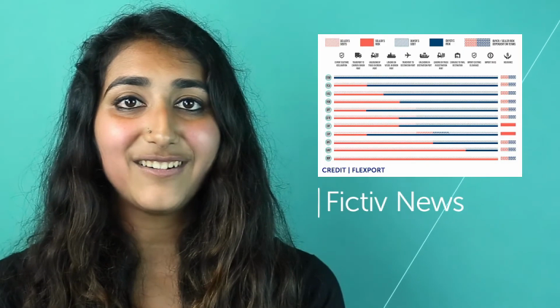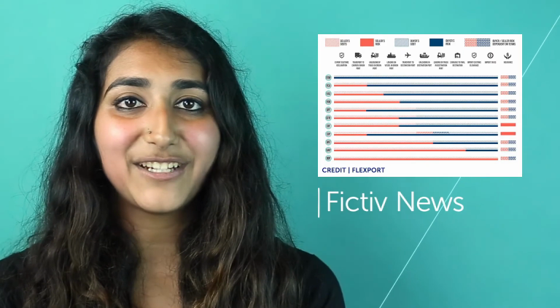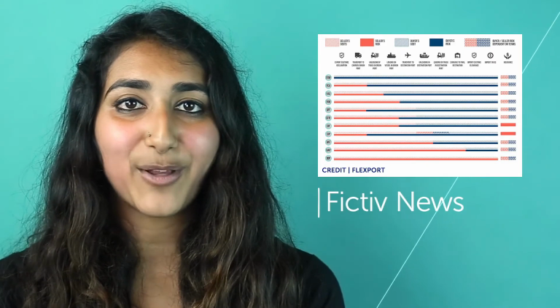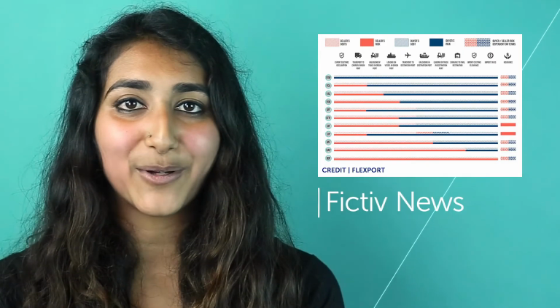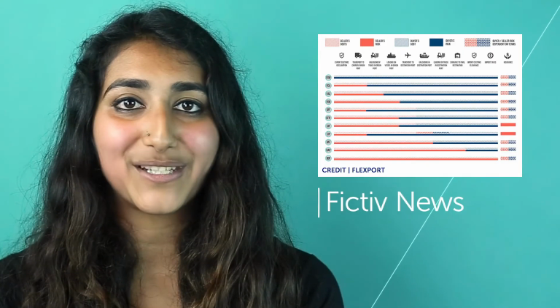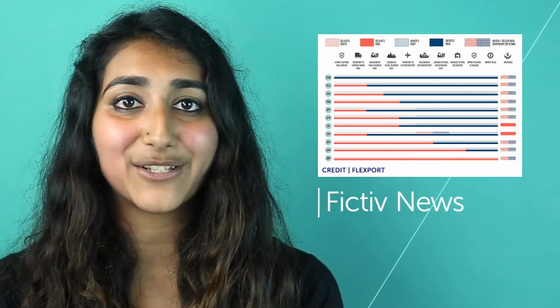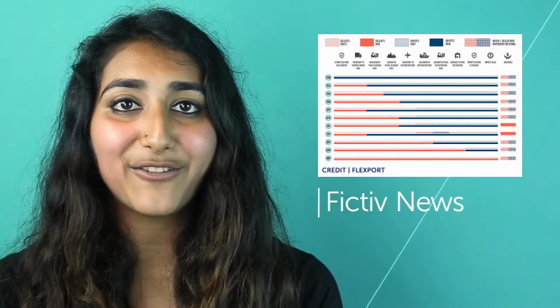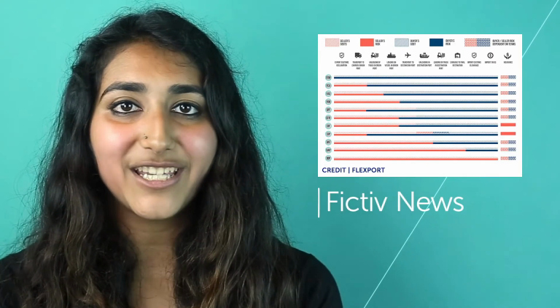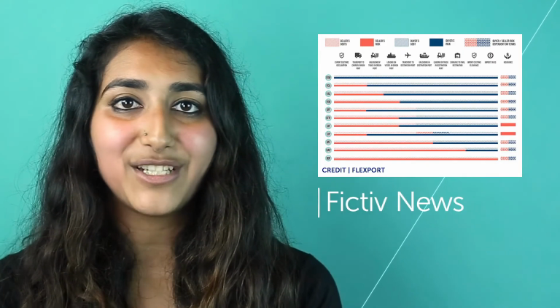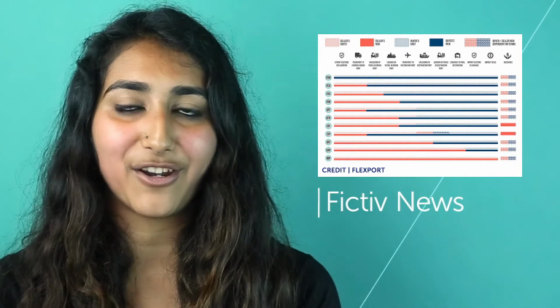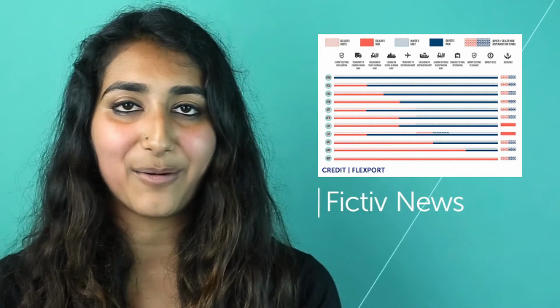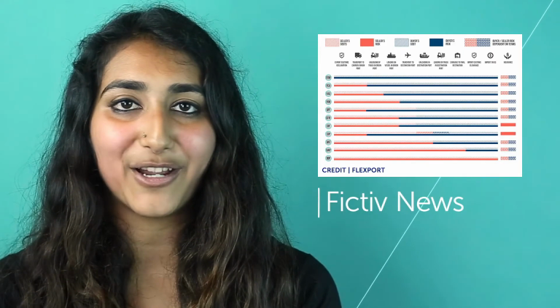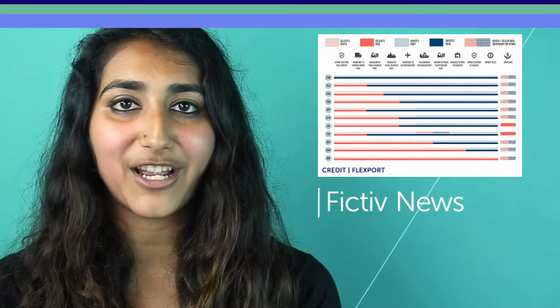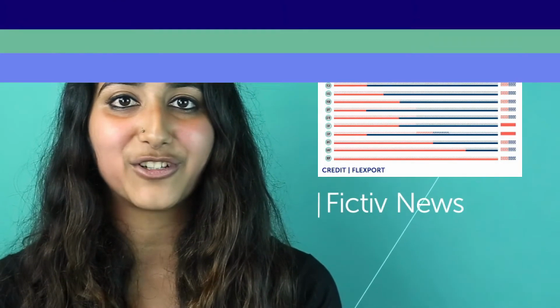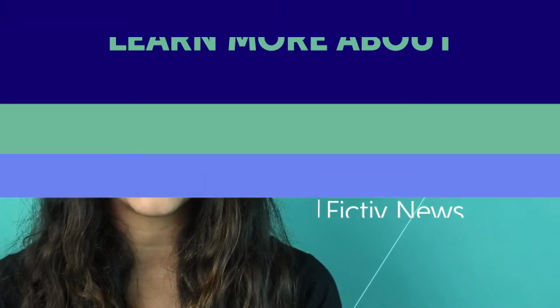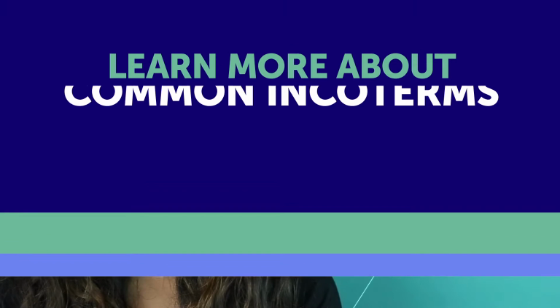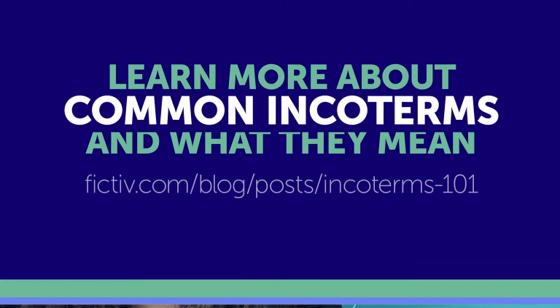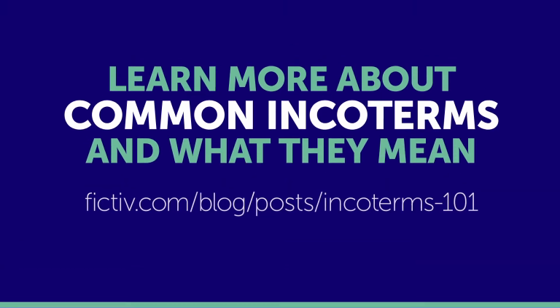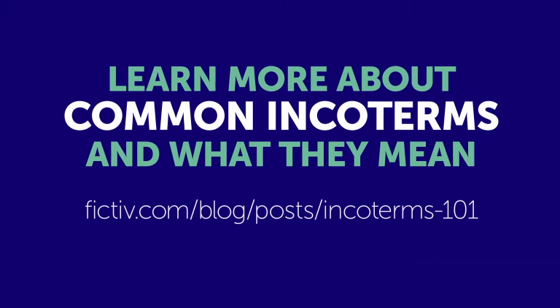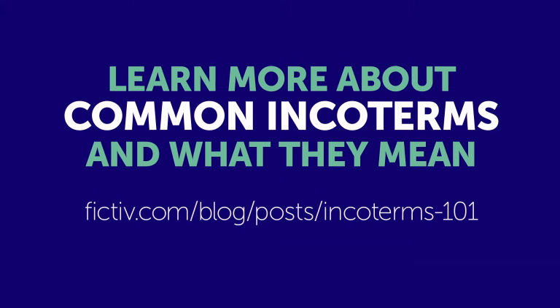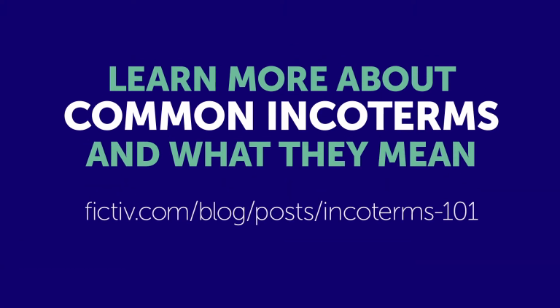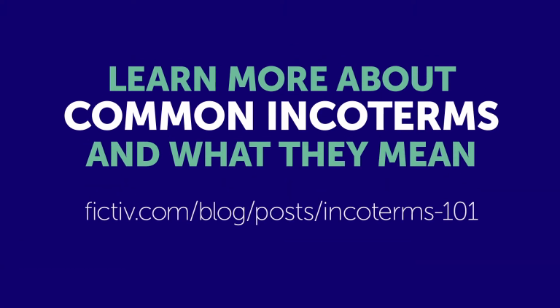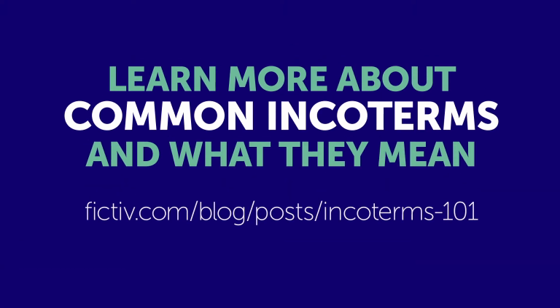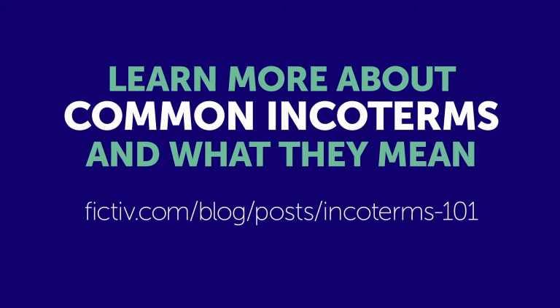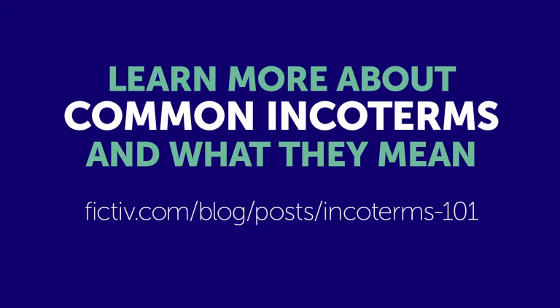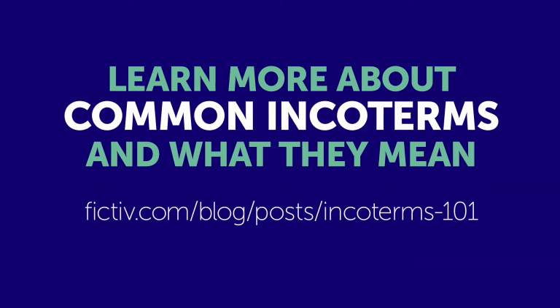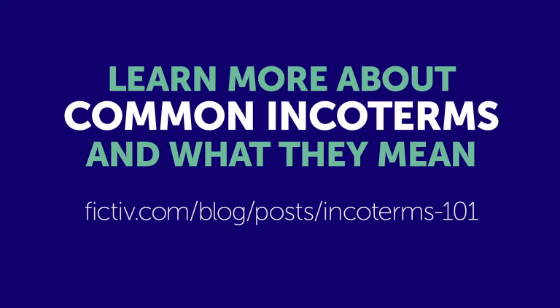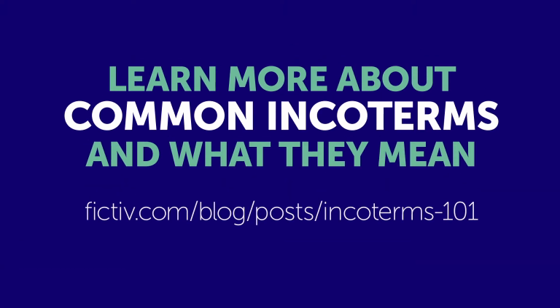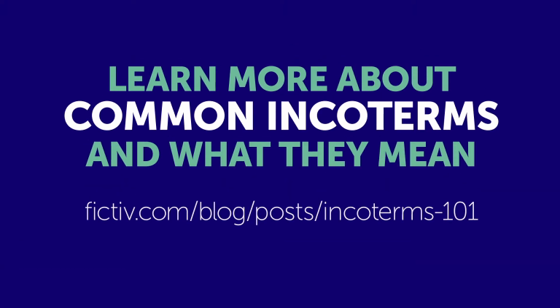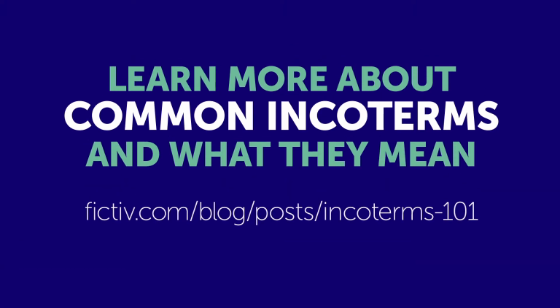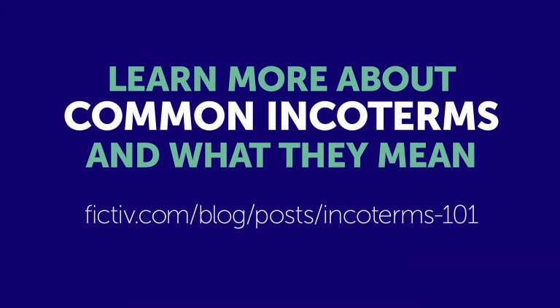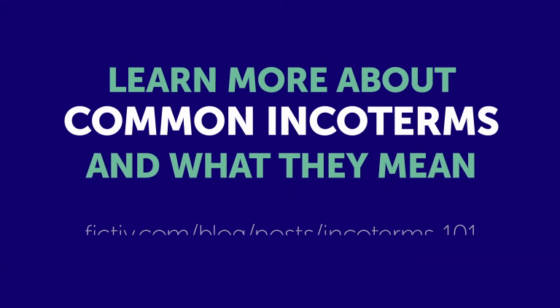In Fictive news, our latest blog post tells you everything you need to know about international logistics. Learn more about common incoterms and what they mean on the Fictive blog.